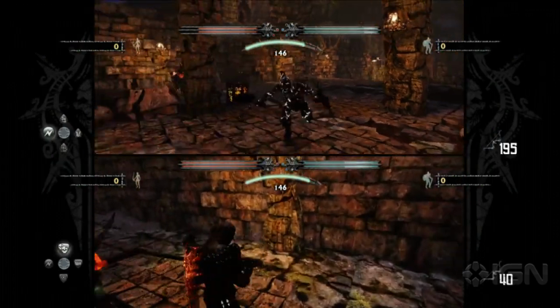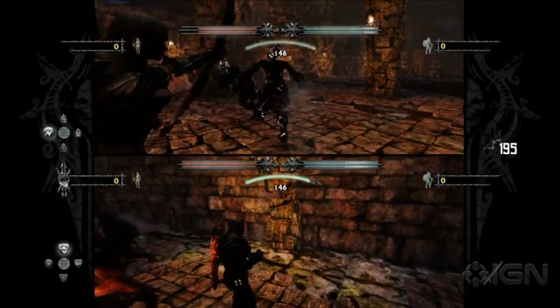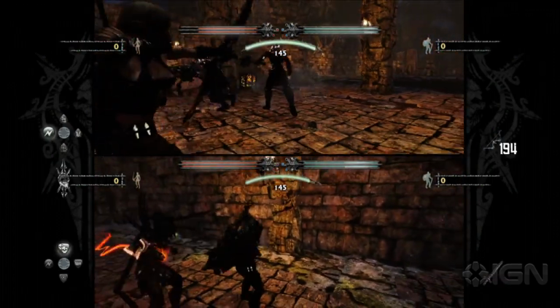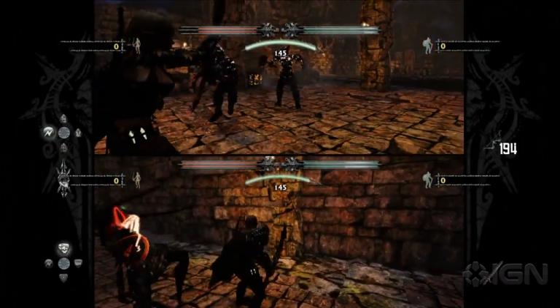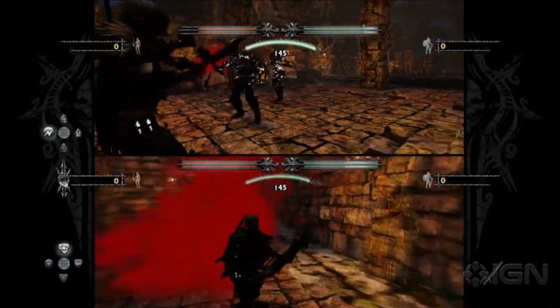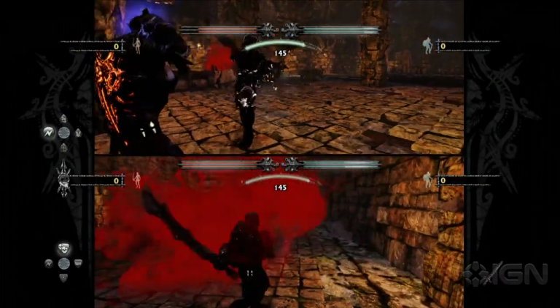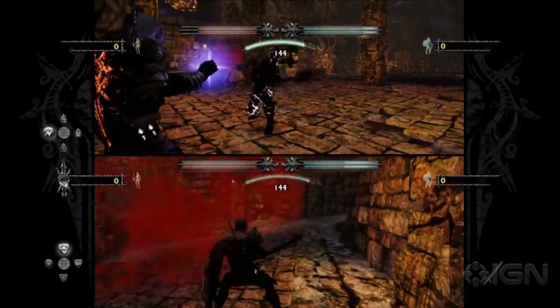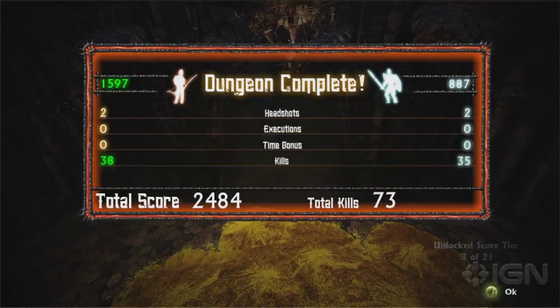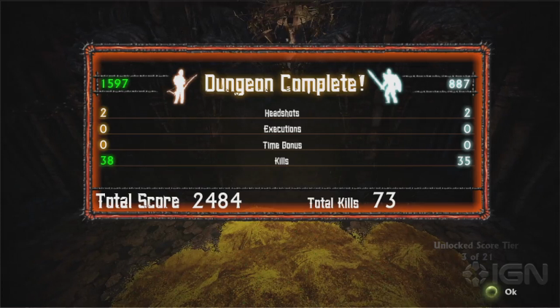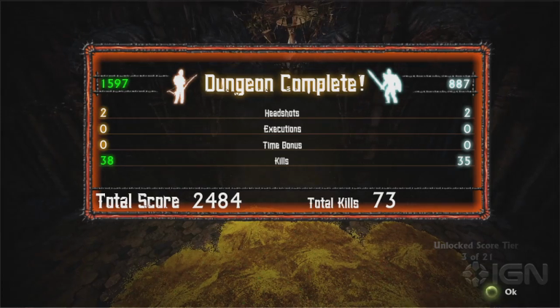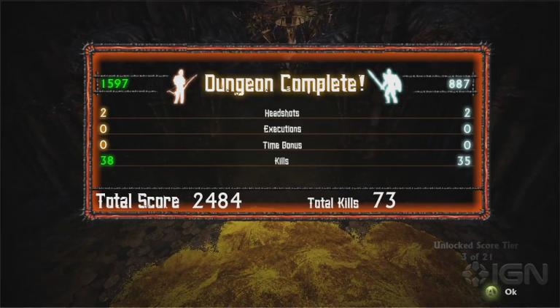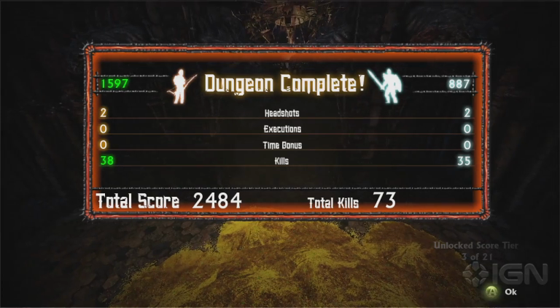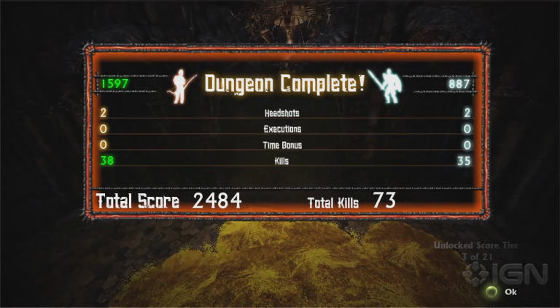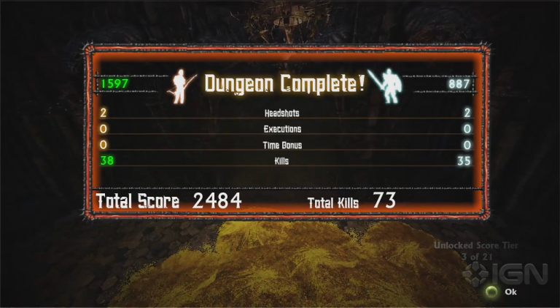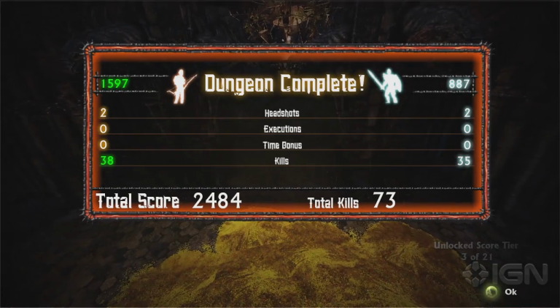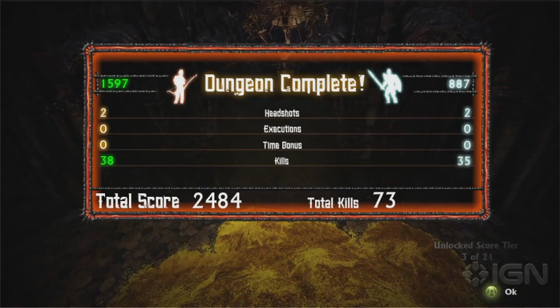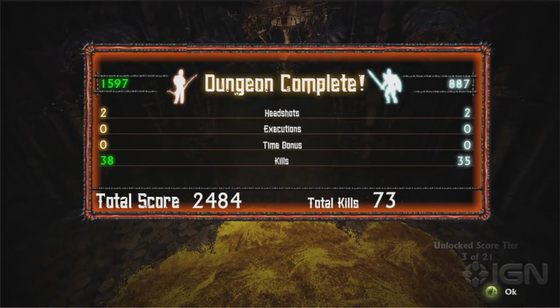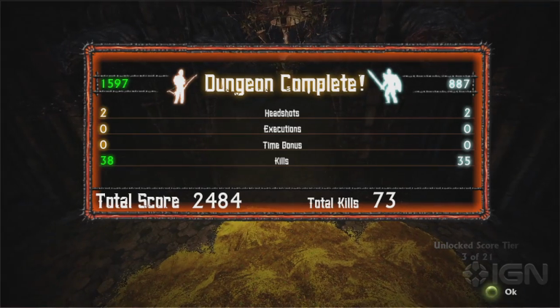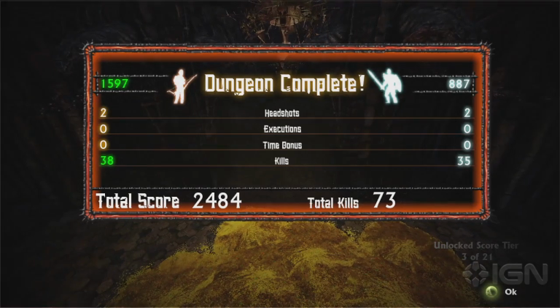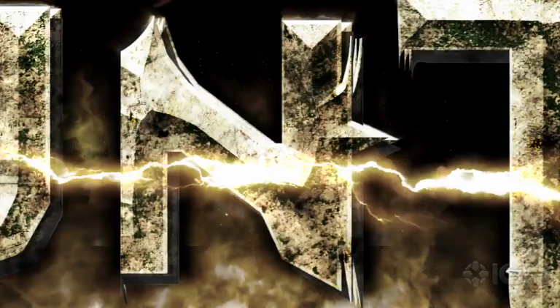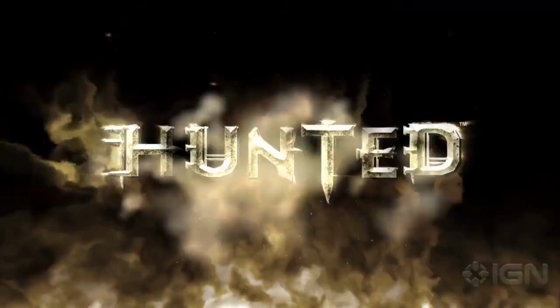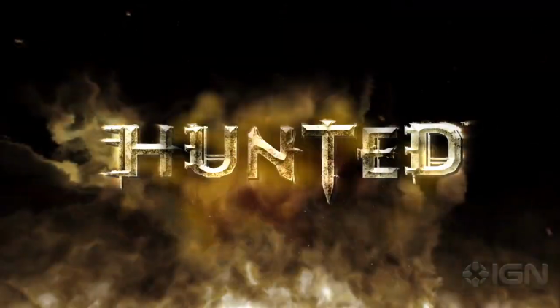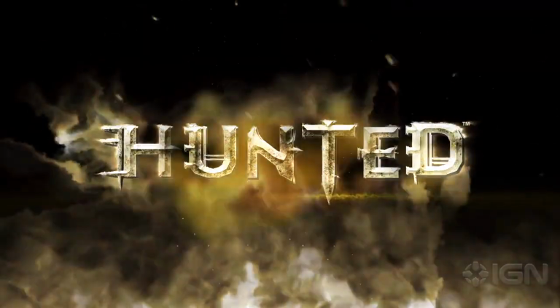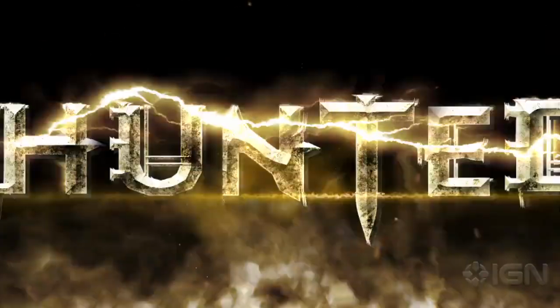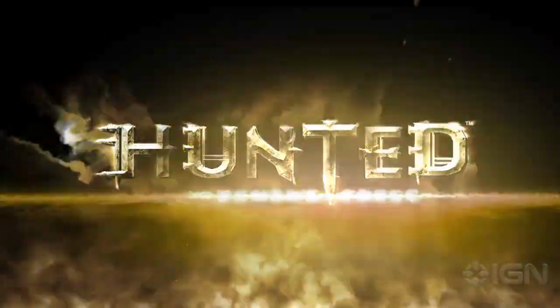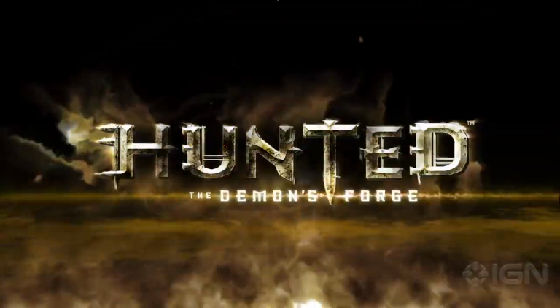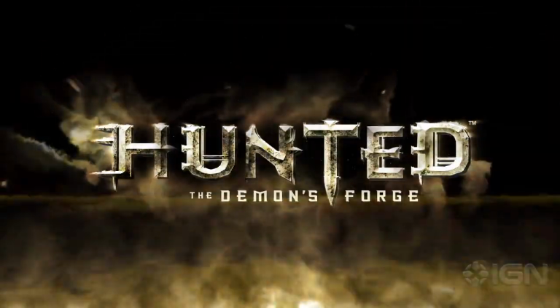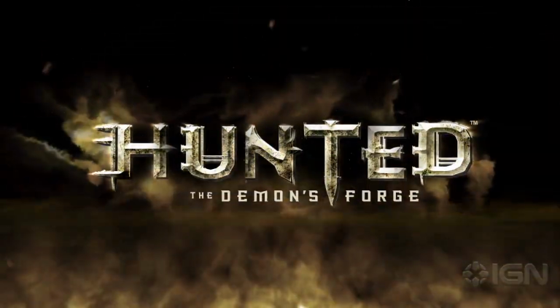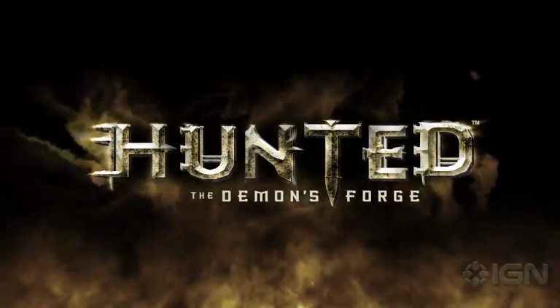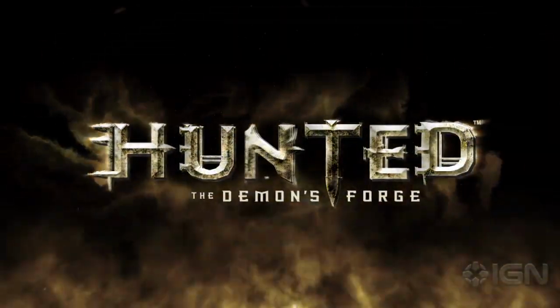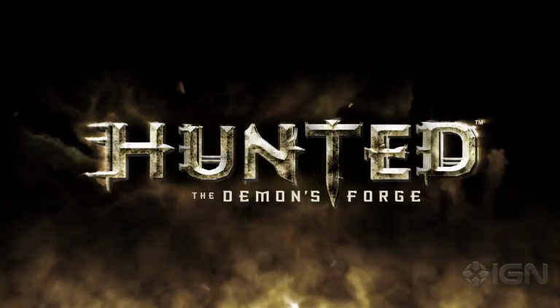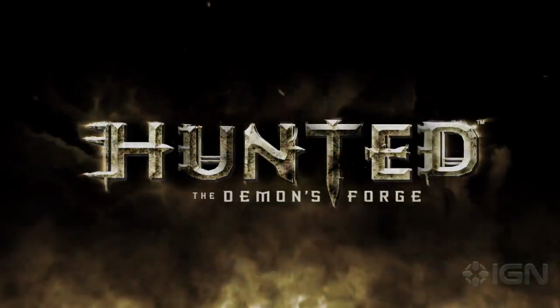When you finish your dungeon crawl, check out your stats. Who's better at headshots? What about executions? You determine it all in Crucible, part of Hunted the Demon's Forge.